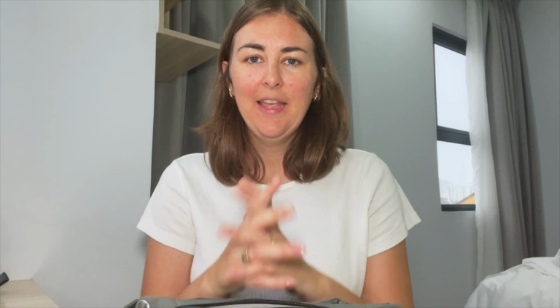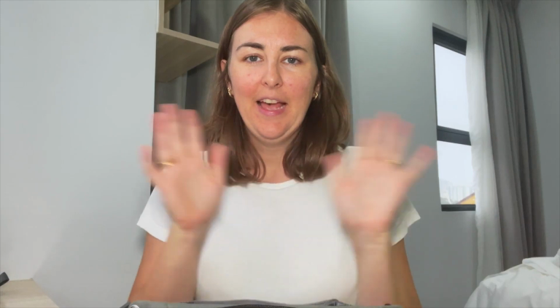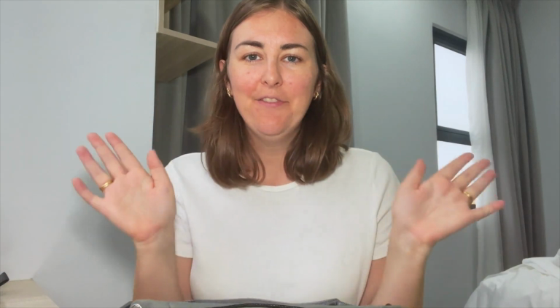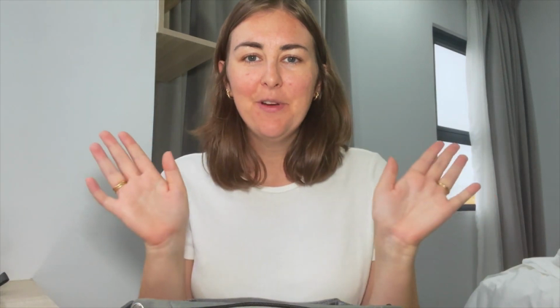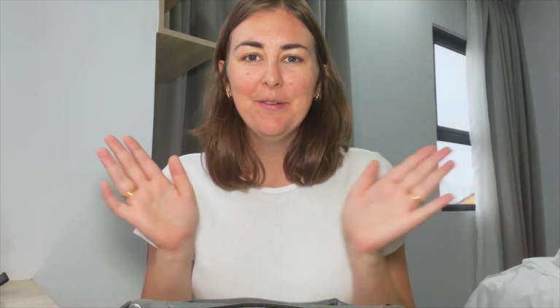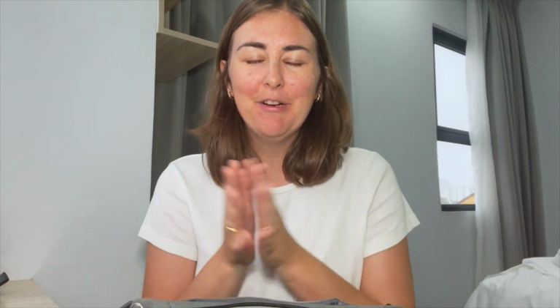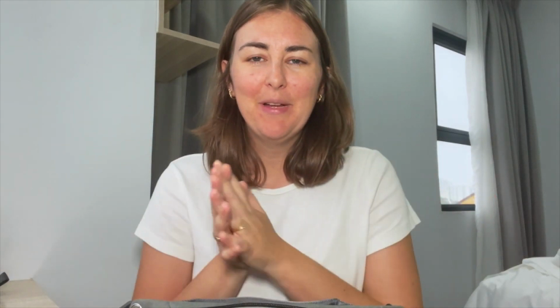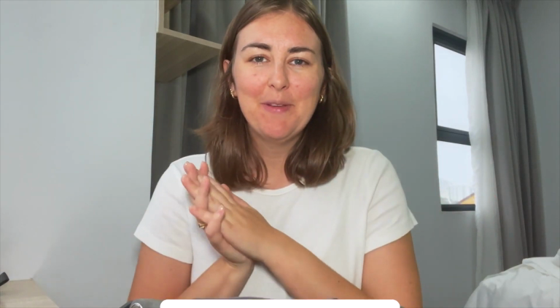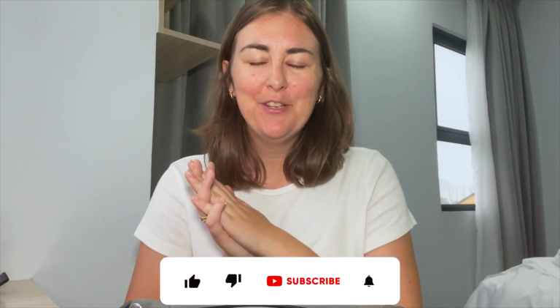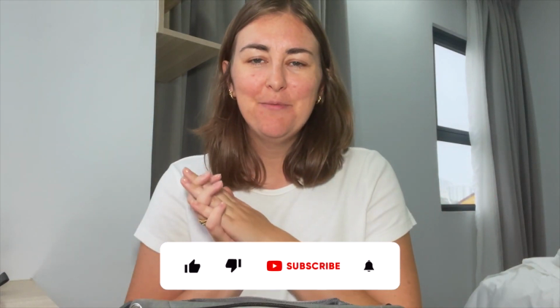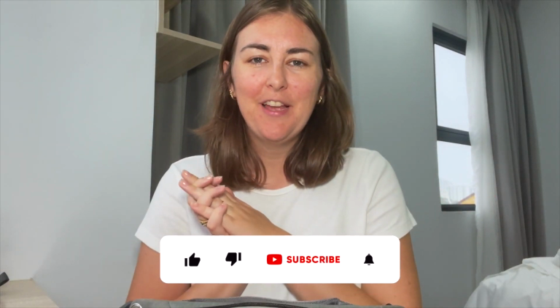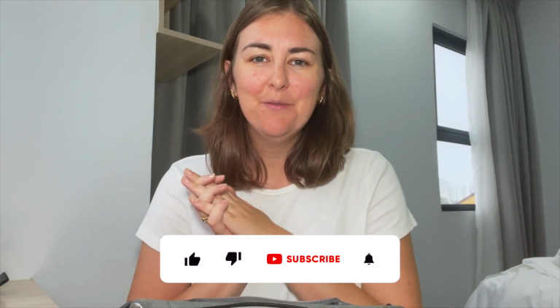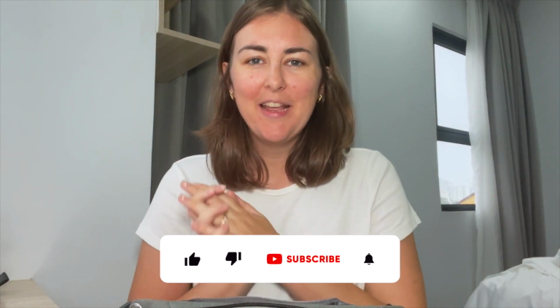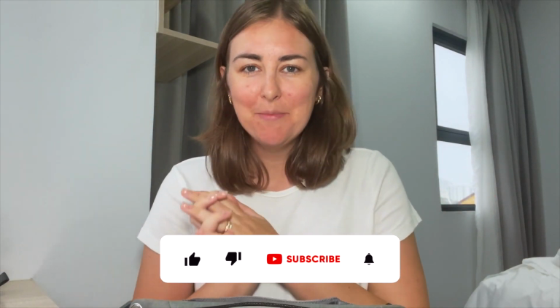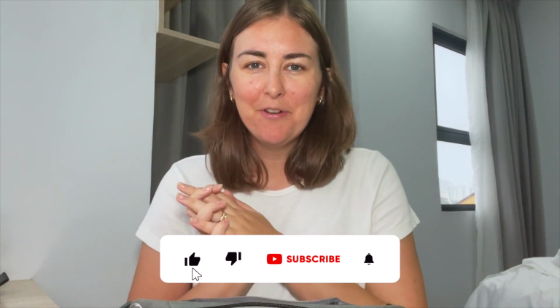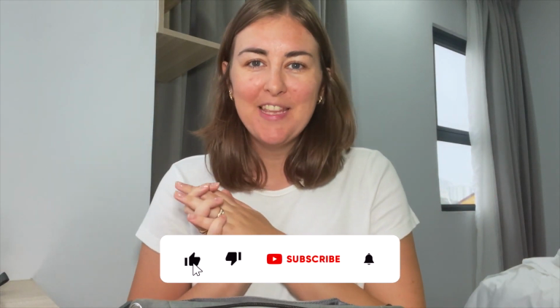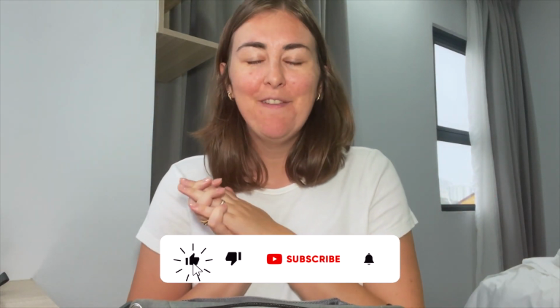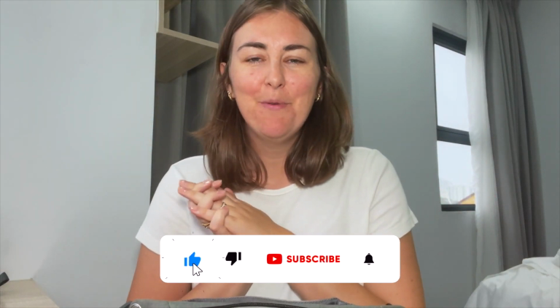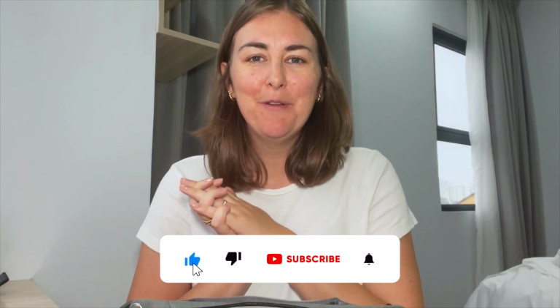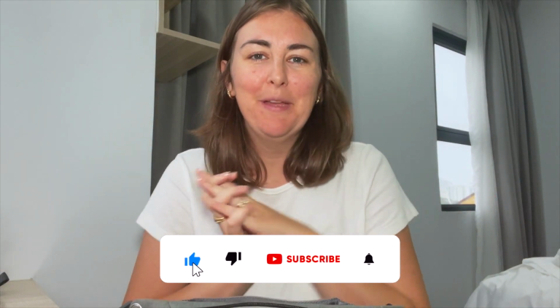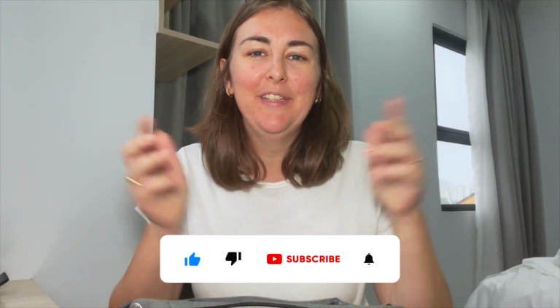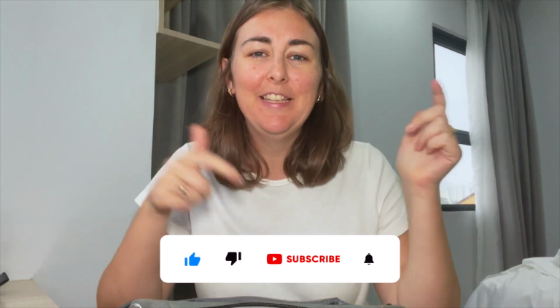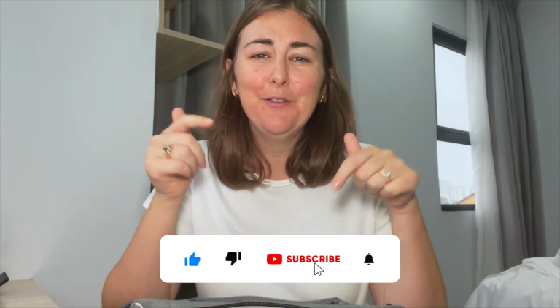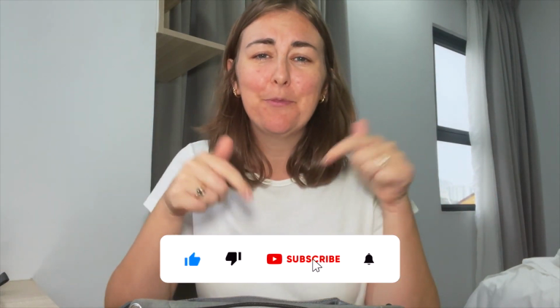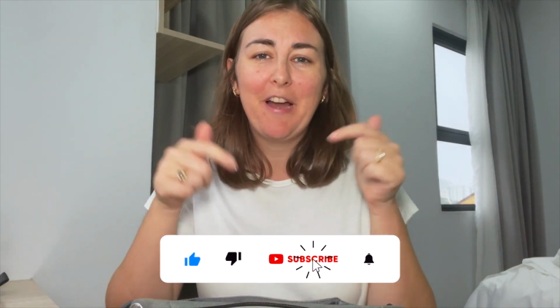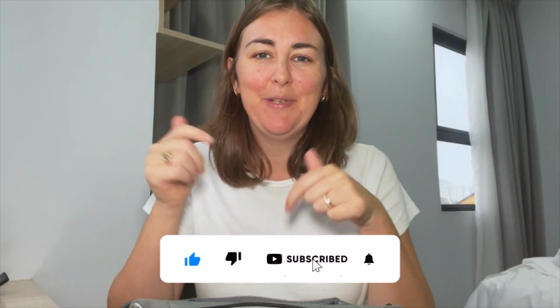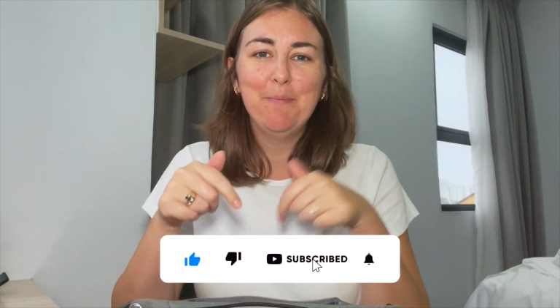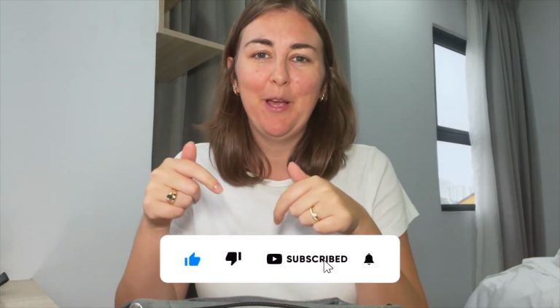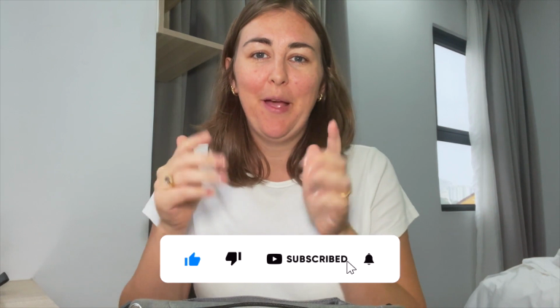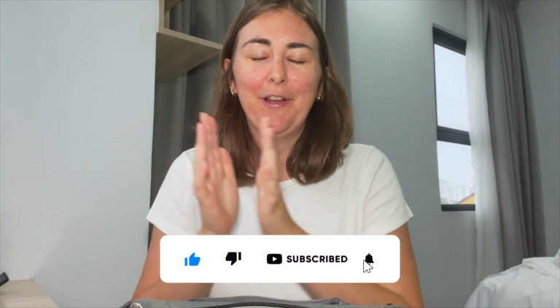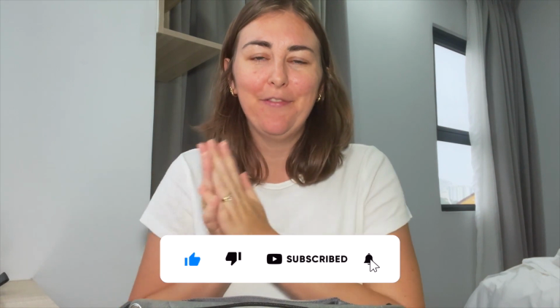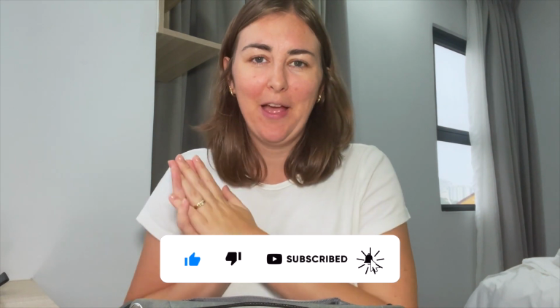Hi everyone, welcome back to my YouTube channel. My name is Rosie. If you are new here, please do subscribe down below. I would love that.